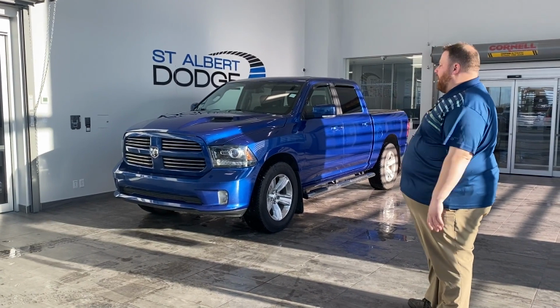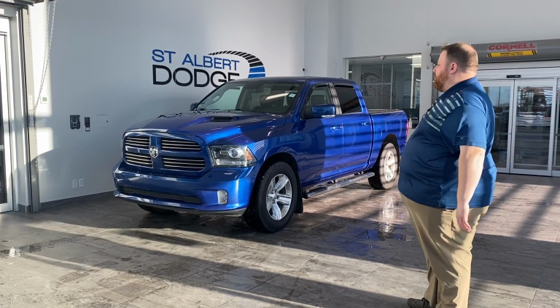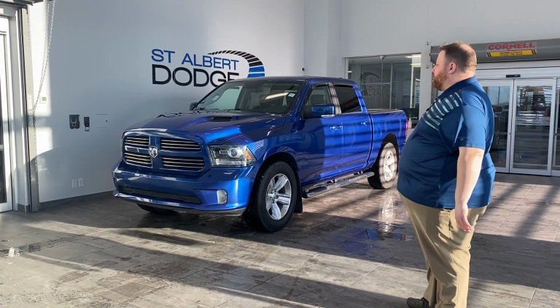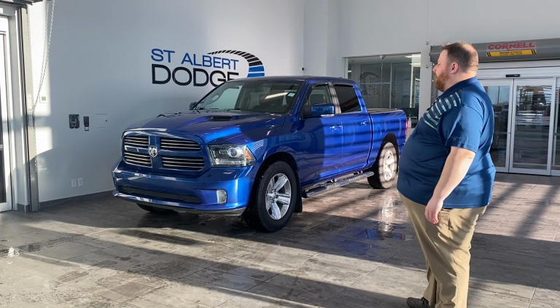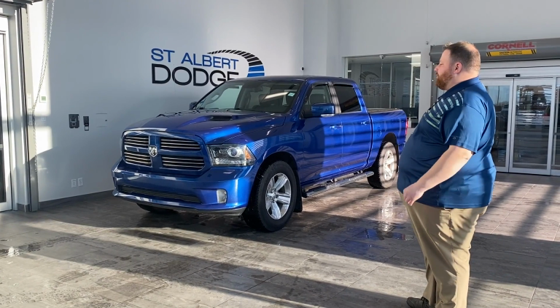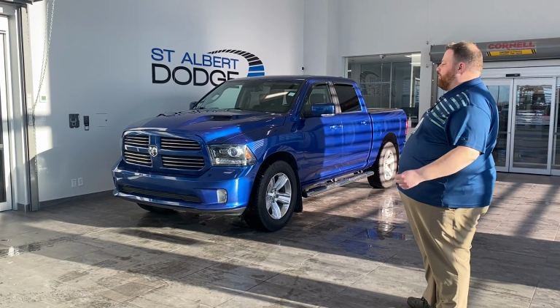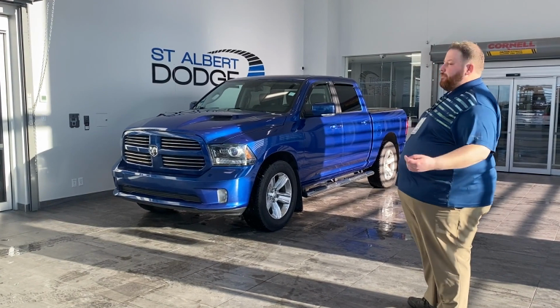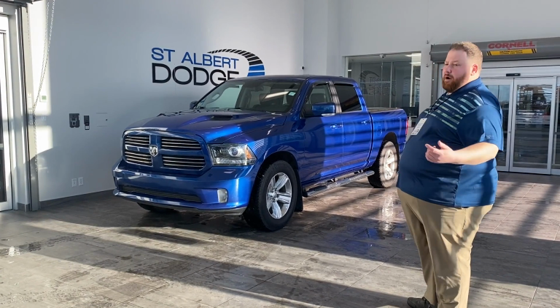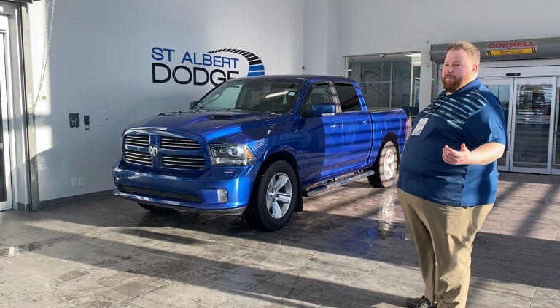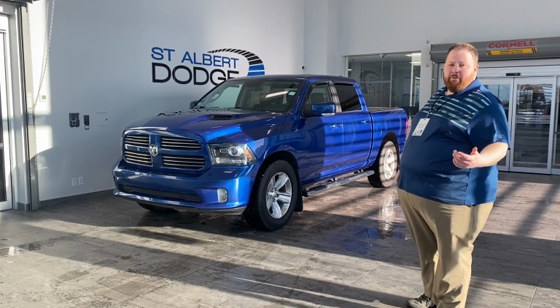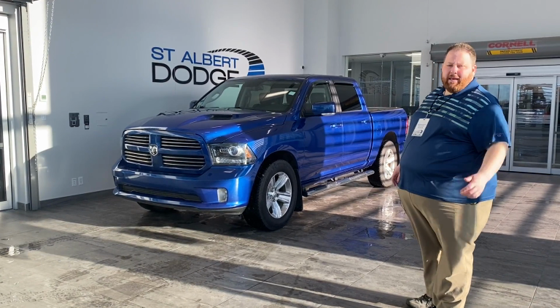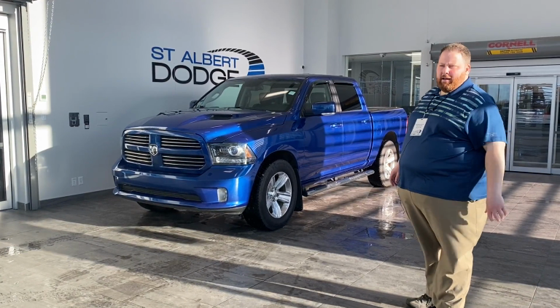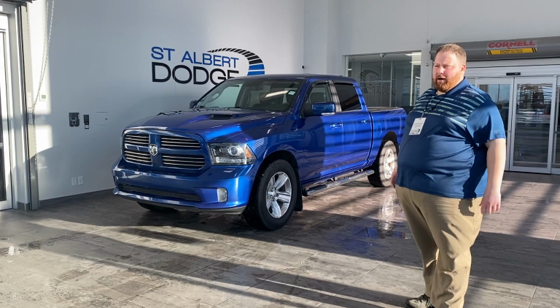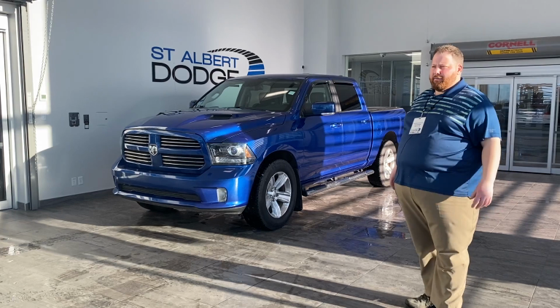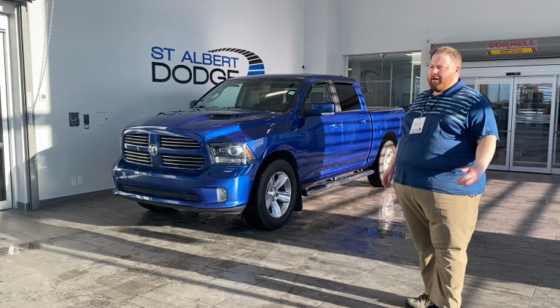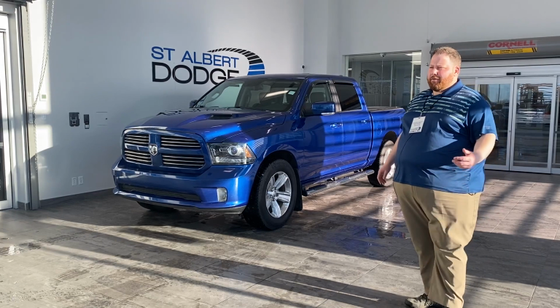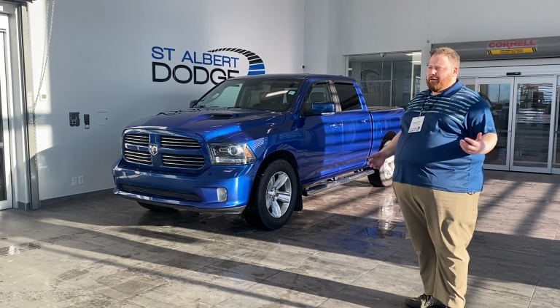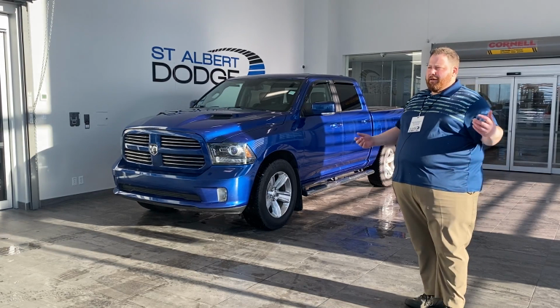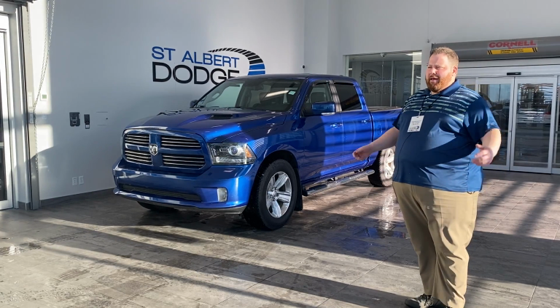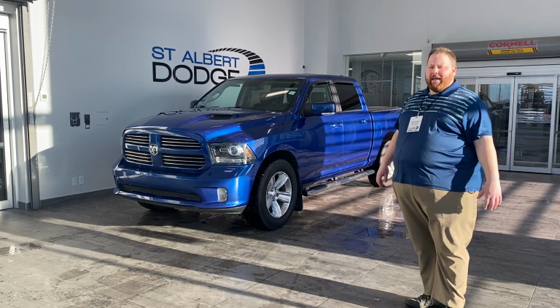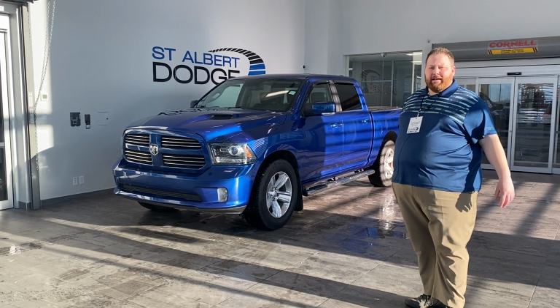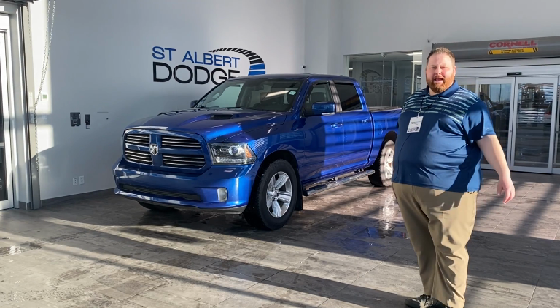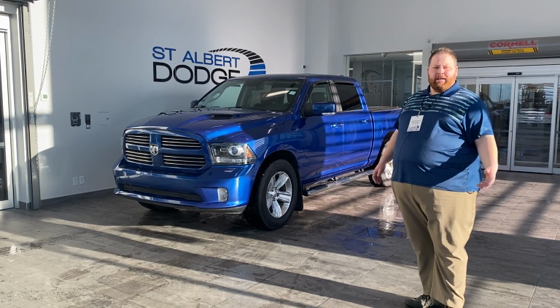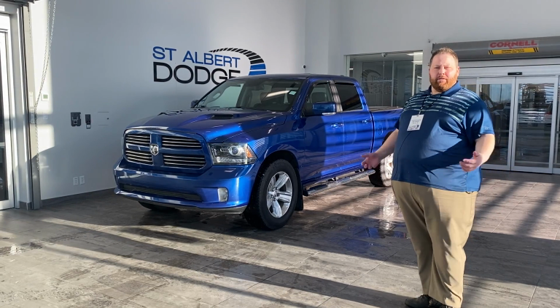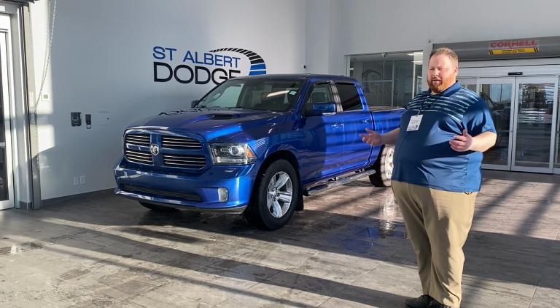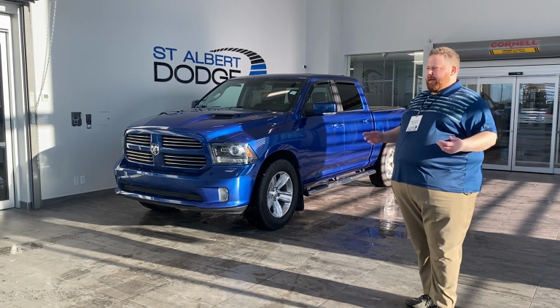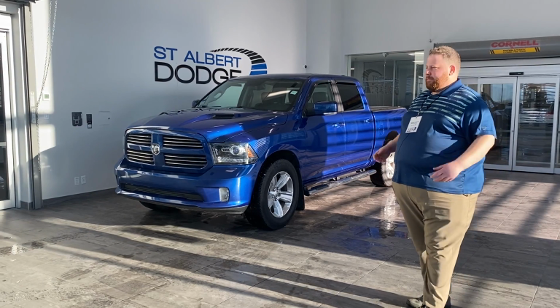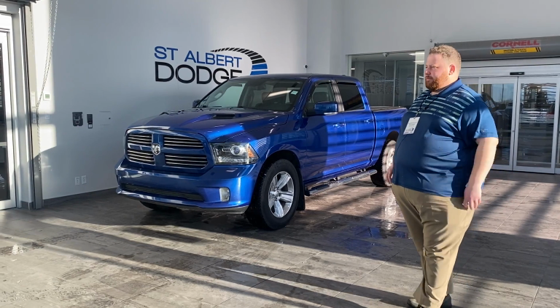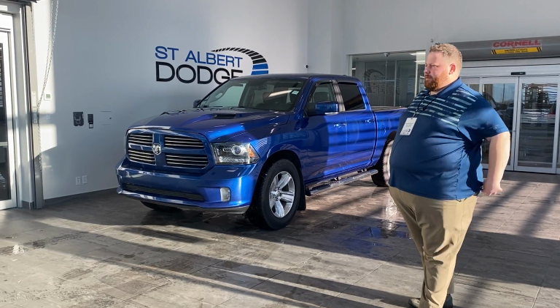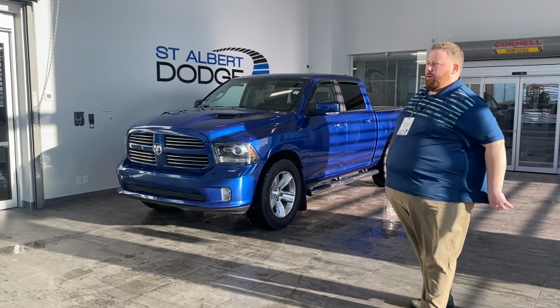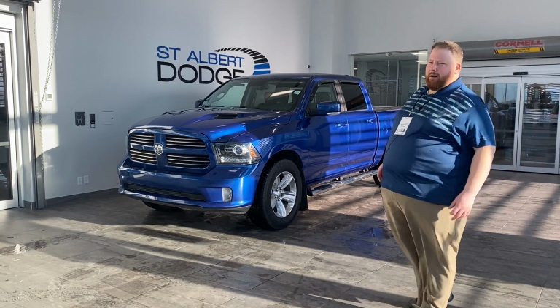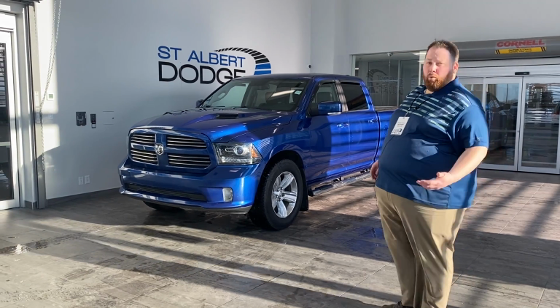Beautiful truck, just over 100,000 K — like 100,880 or something like that, so just call it 101.